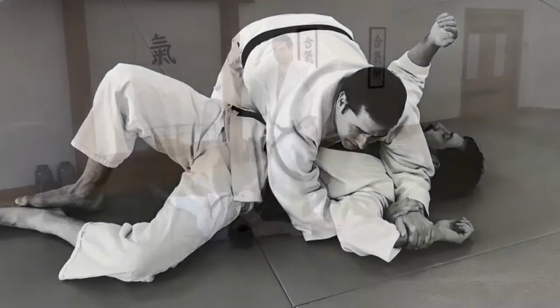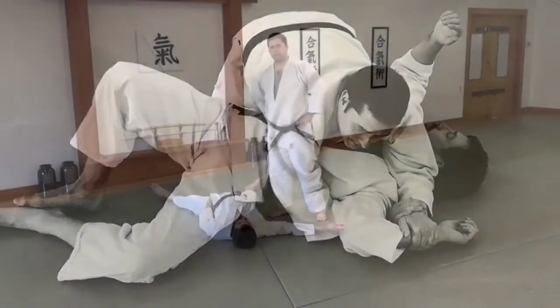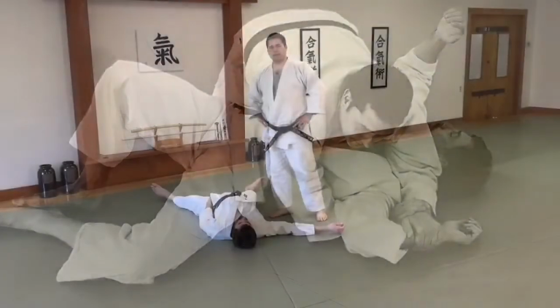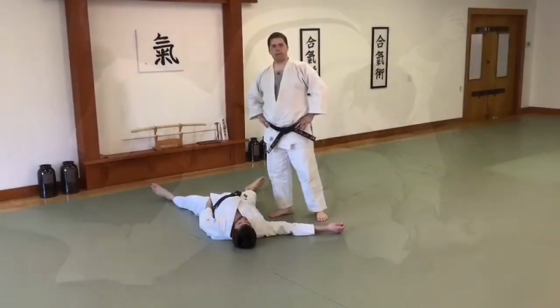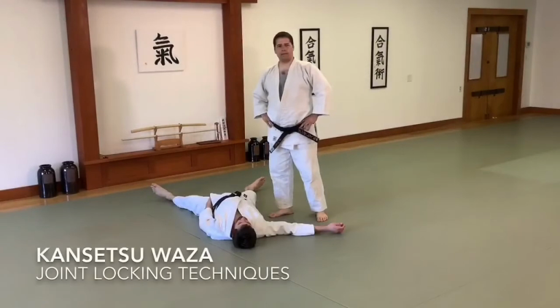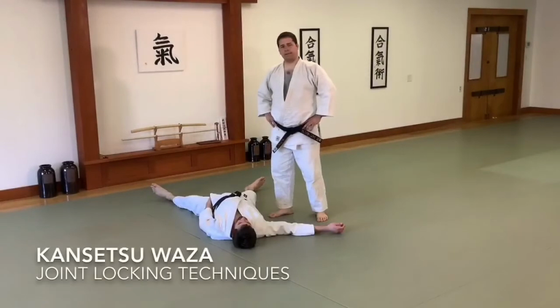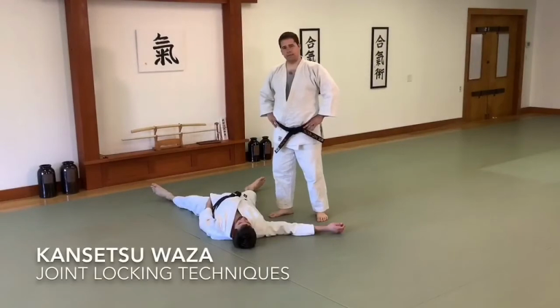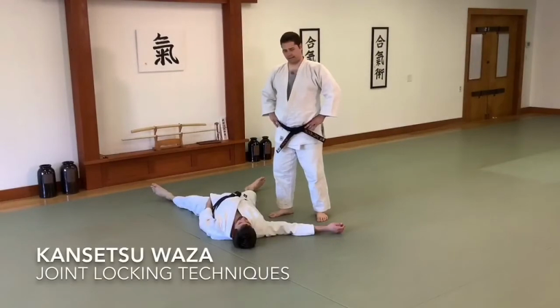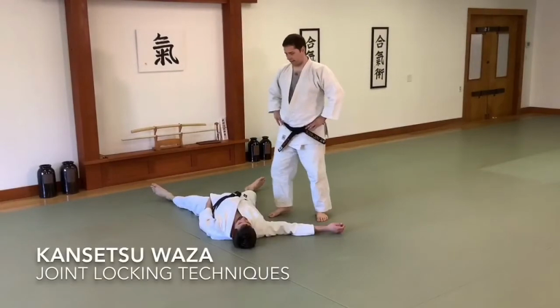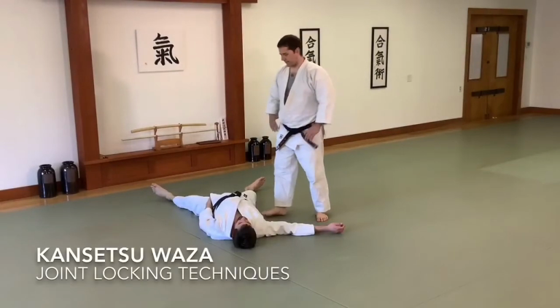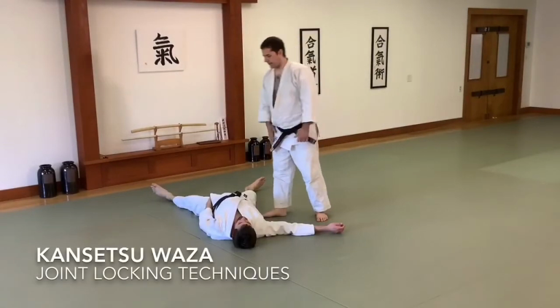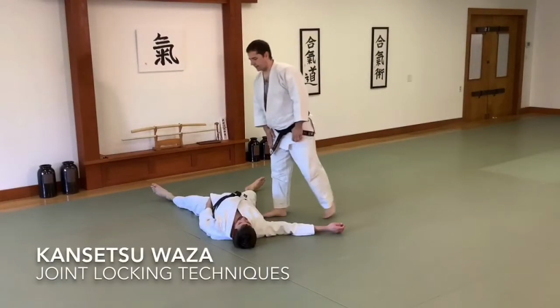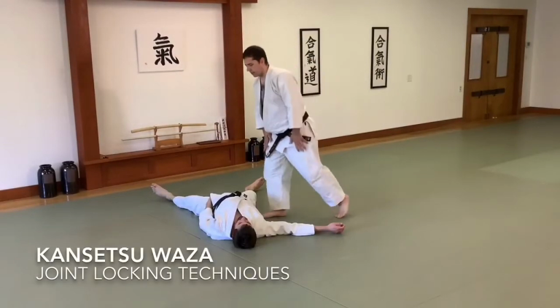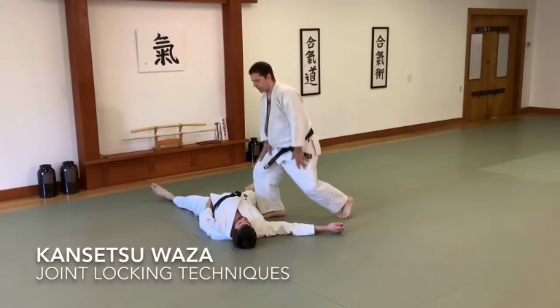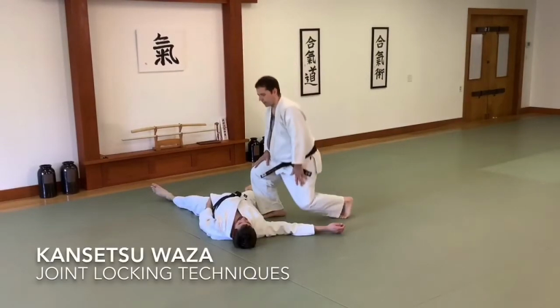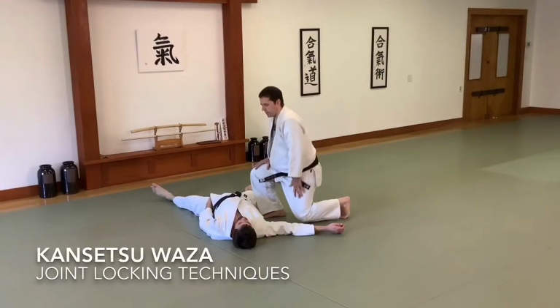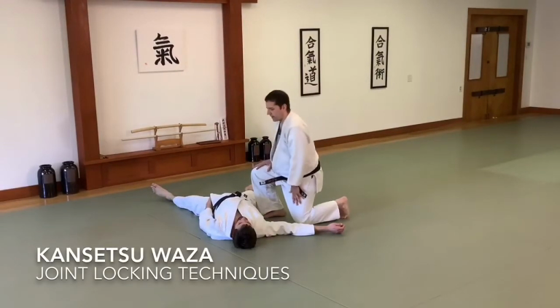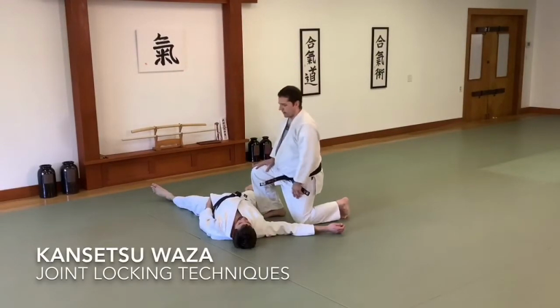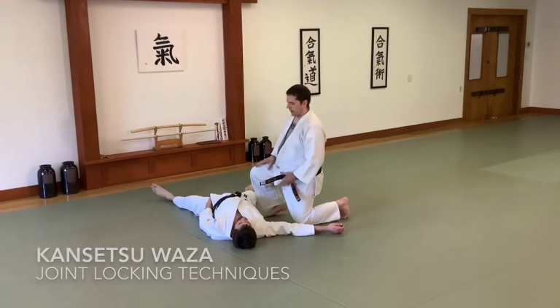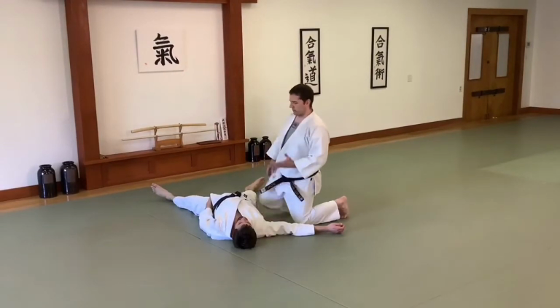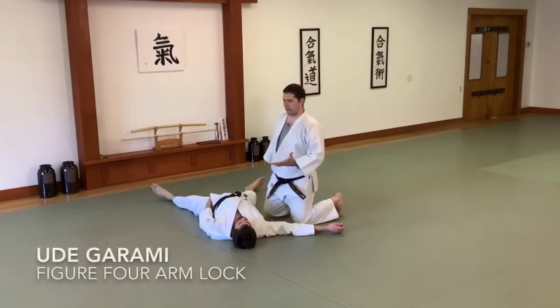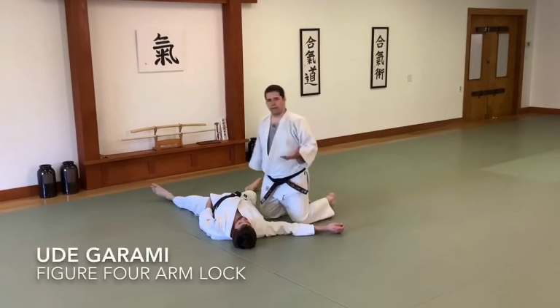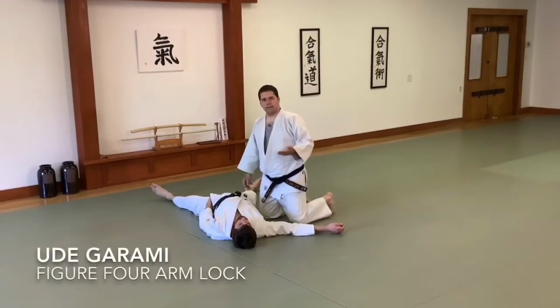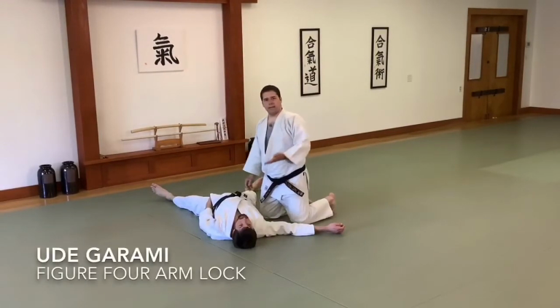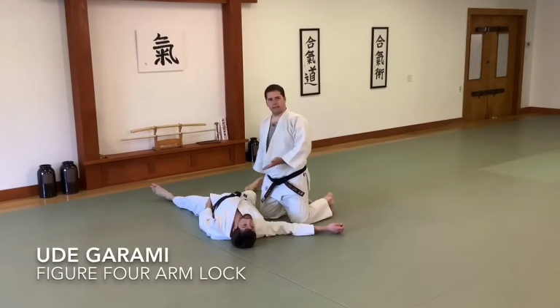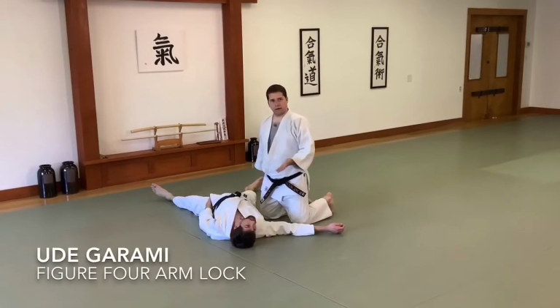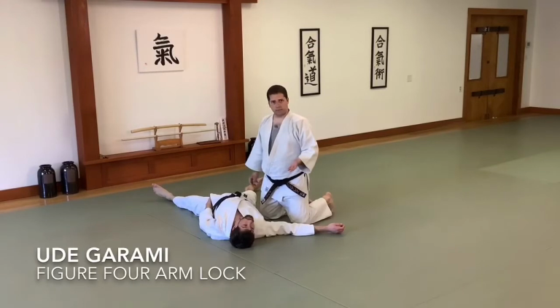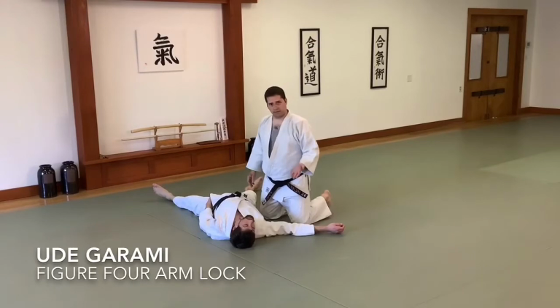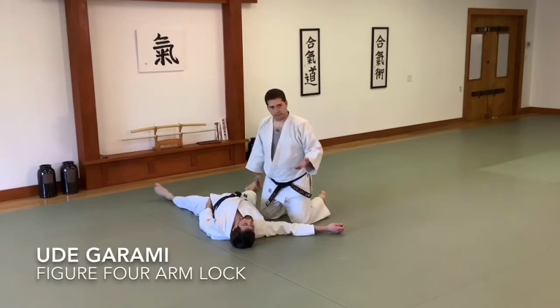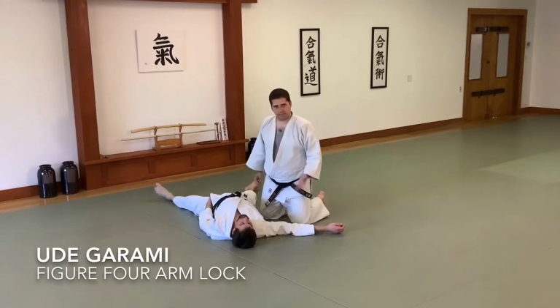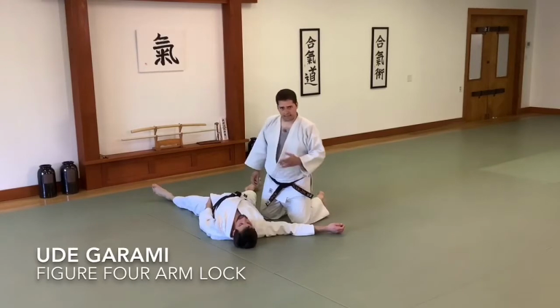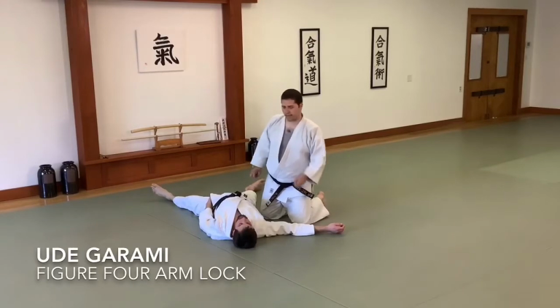Fifth cue, Kansetsu Waza. This technique is called Ude Garami. We'll demonstrate the basic ground version of this technique.